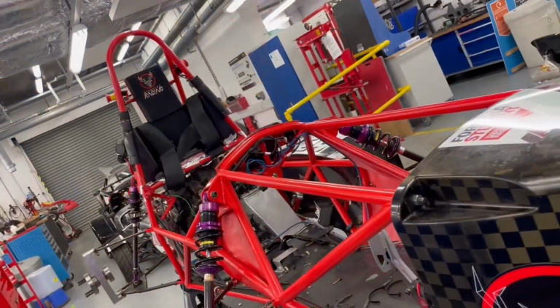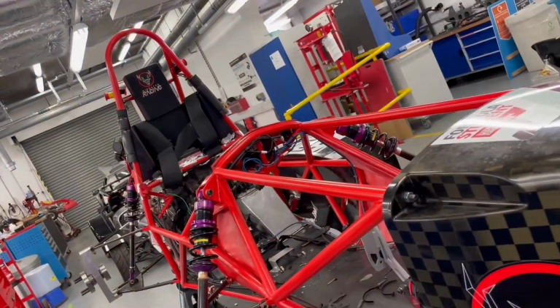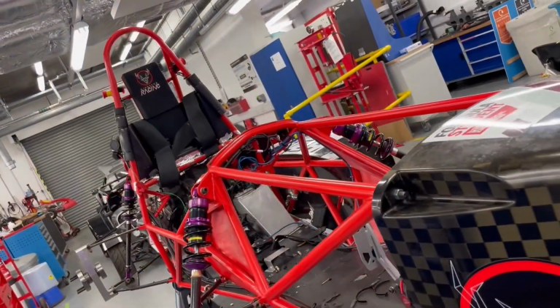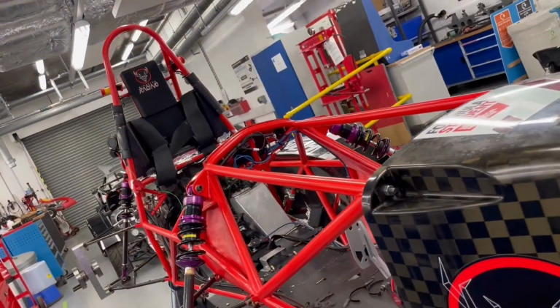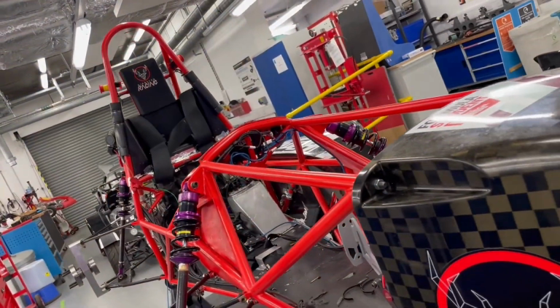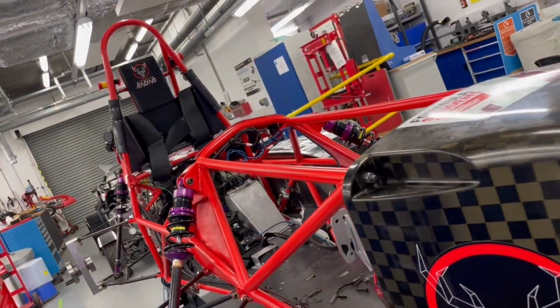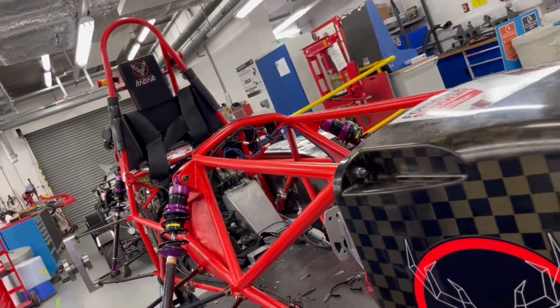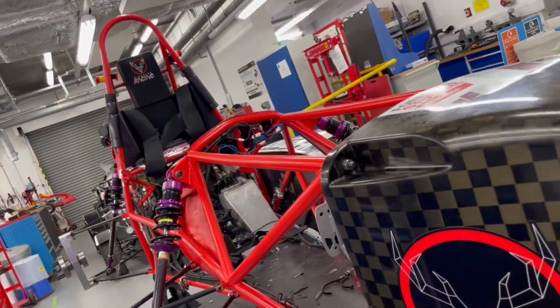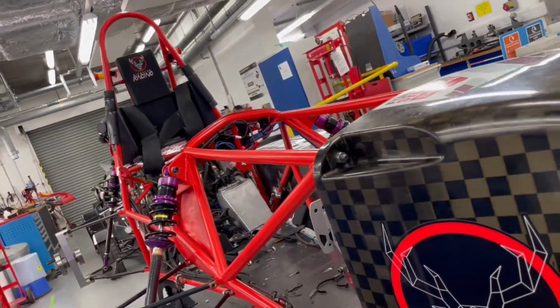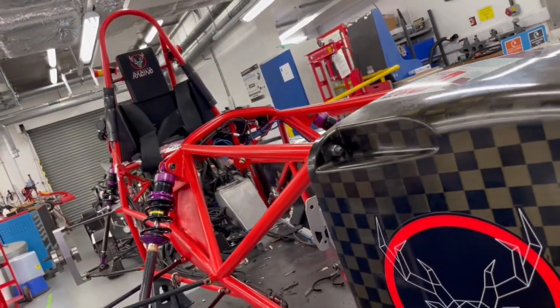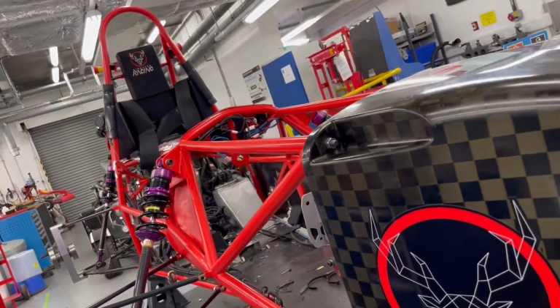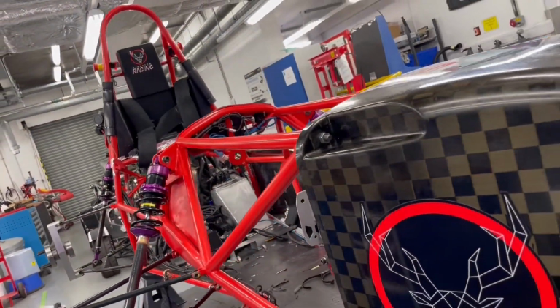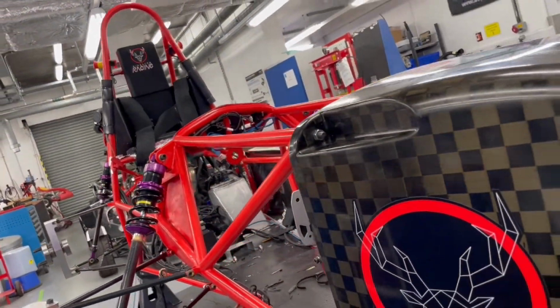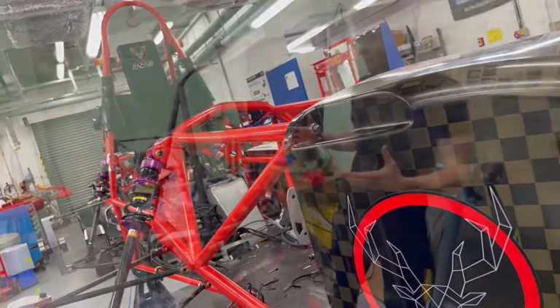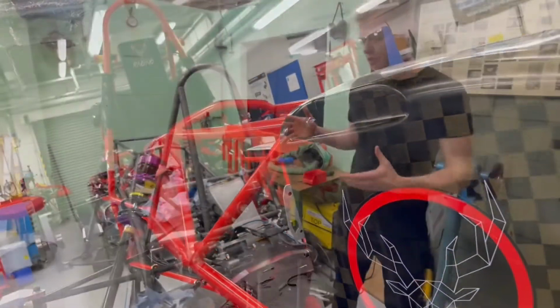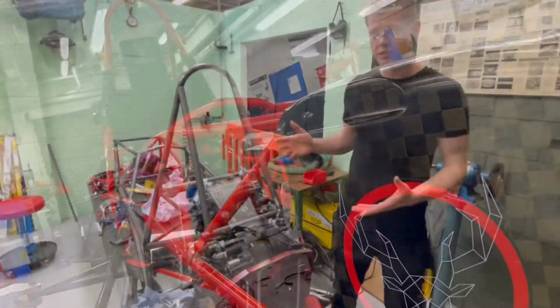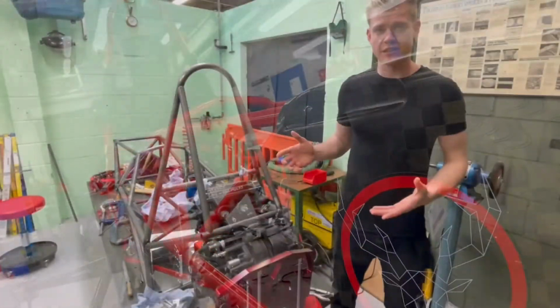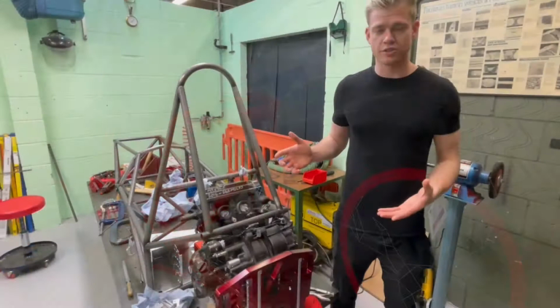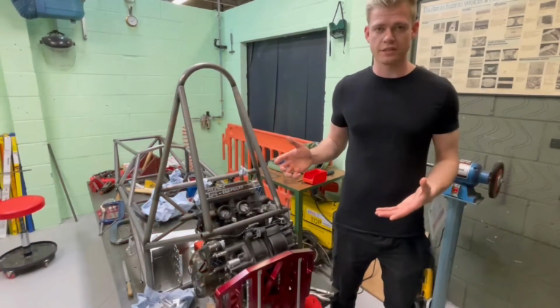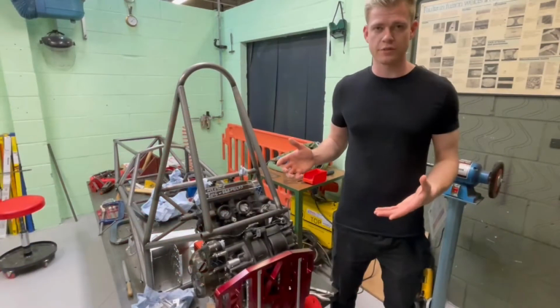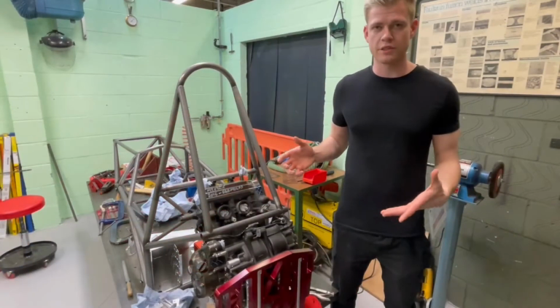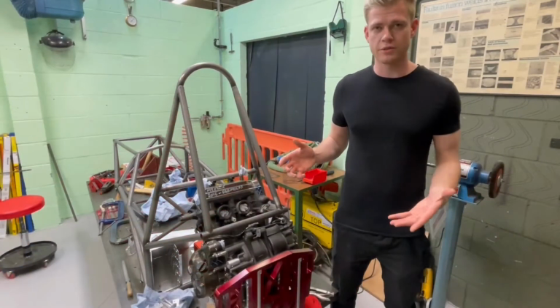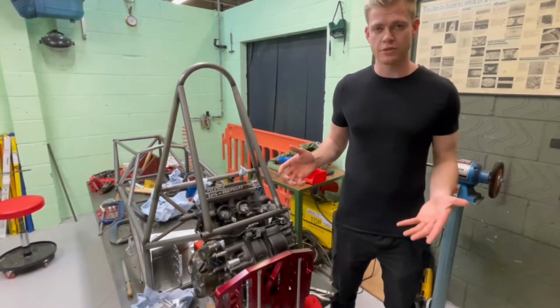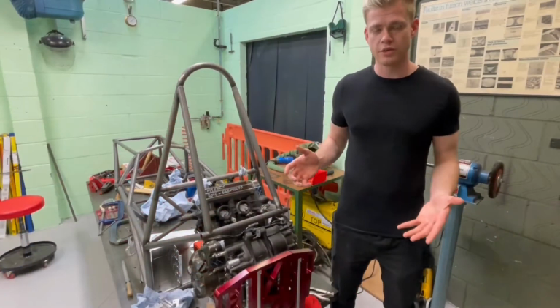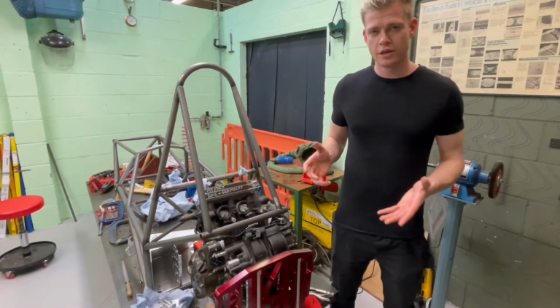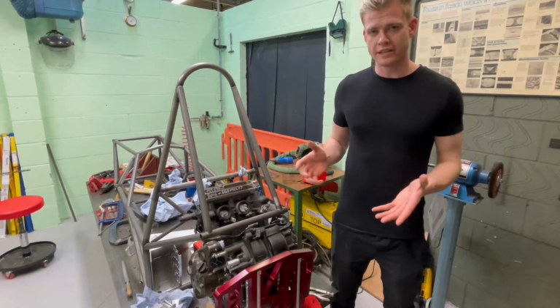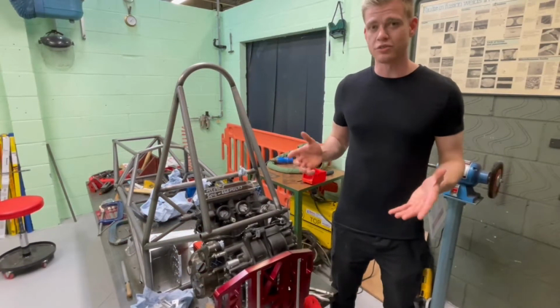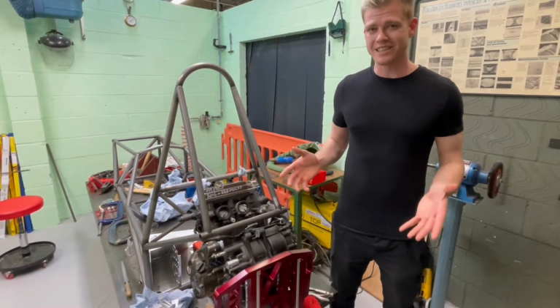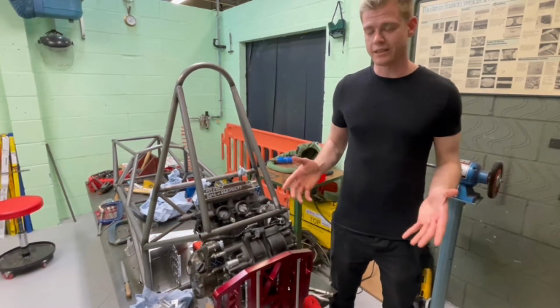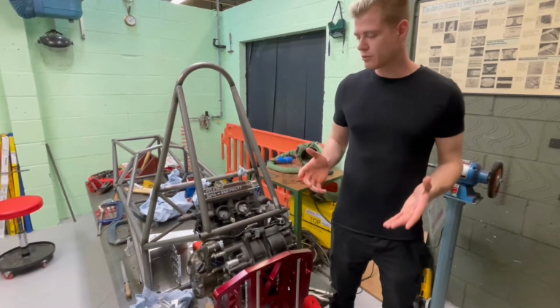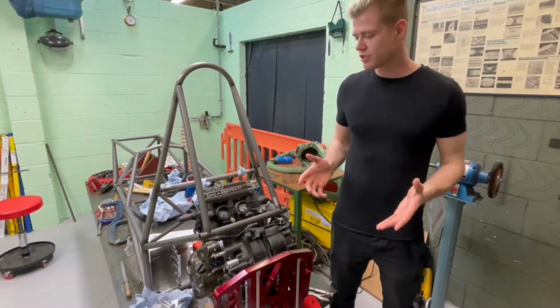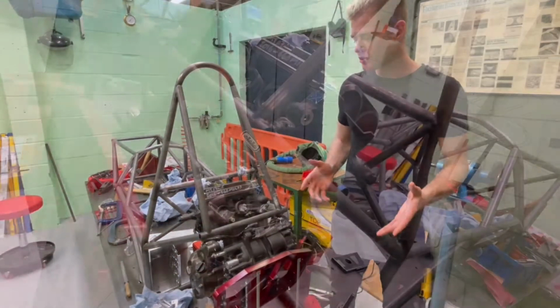We've got a lot of lessons that we learned from last year. In front of us is the chassis for the 2022 Kingston Racing Formula Student car.